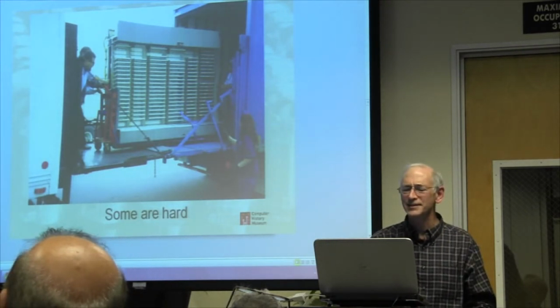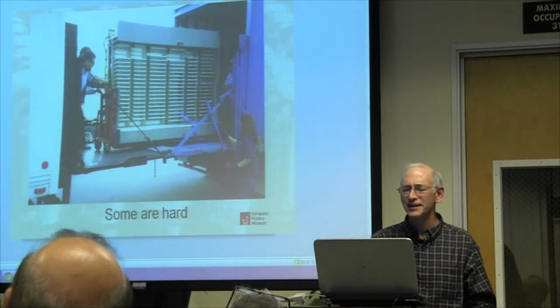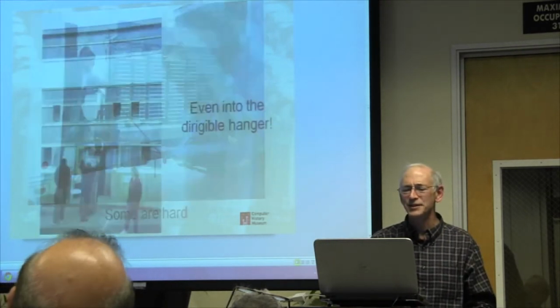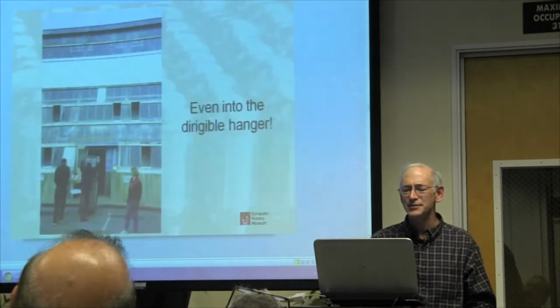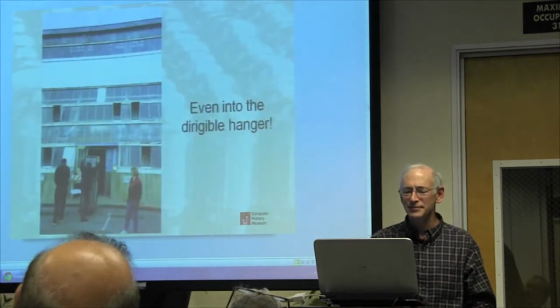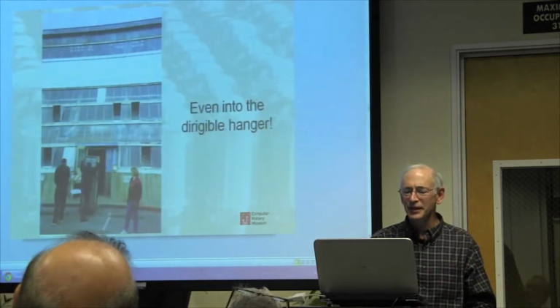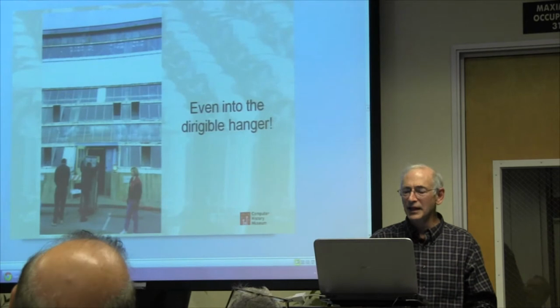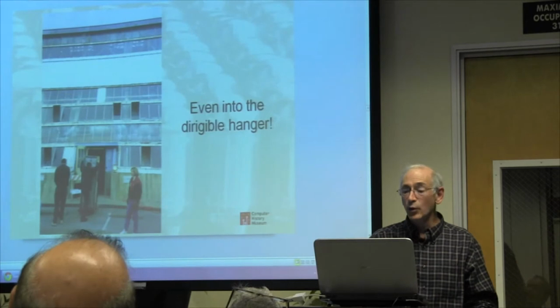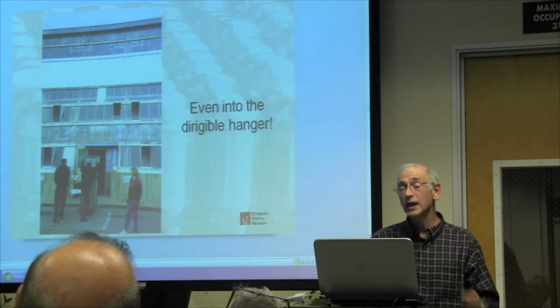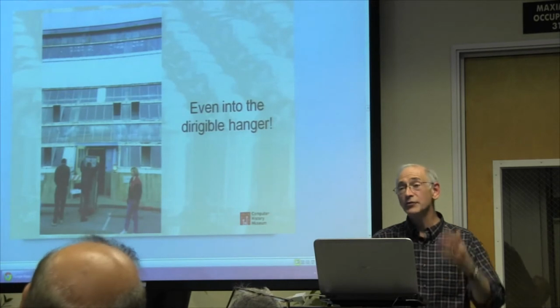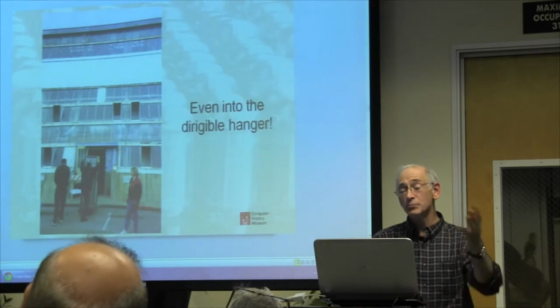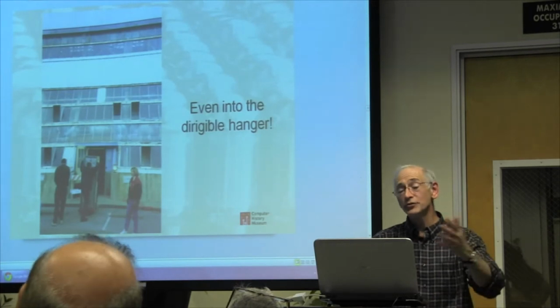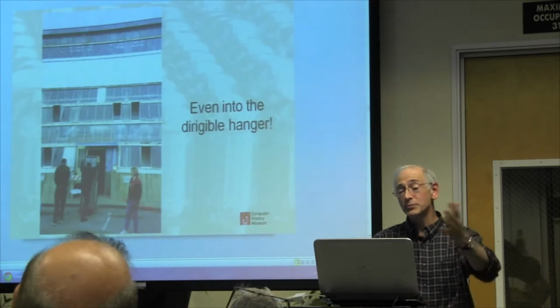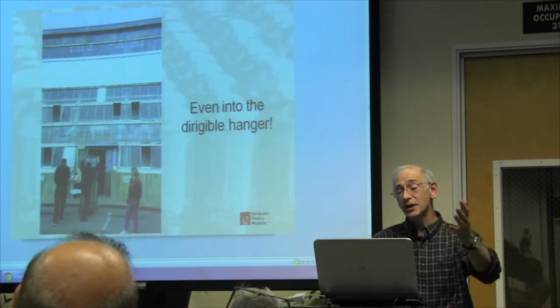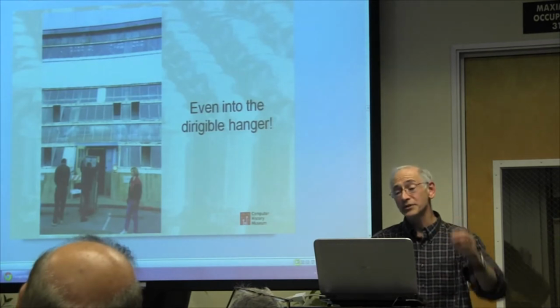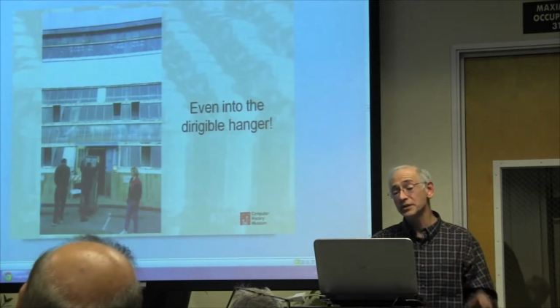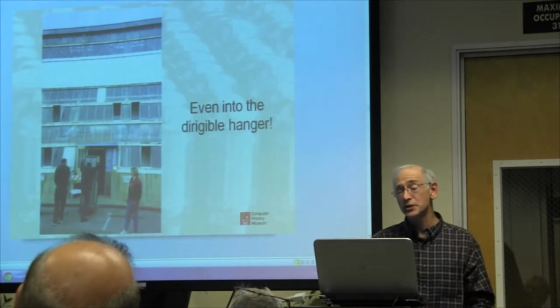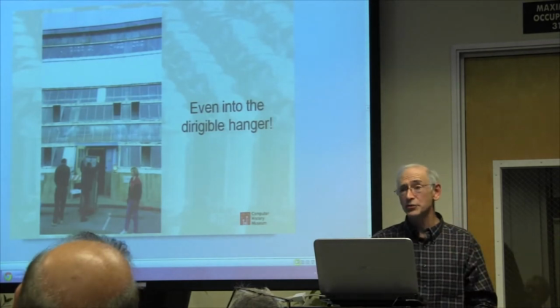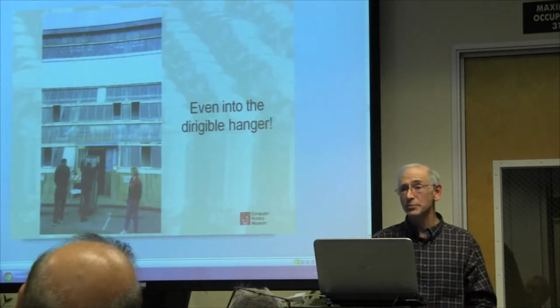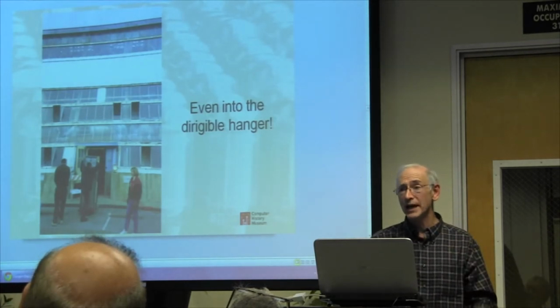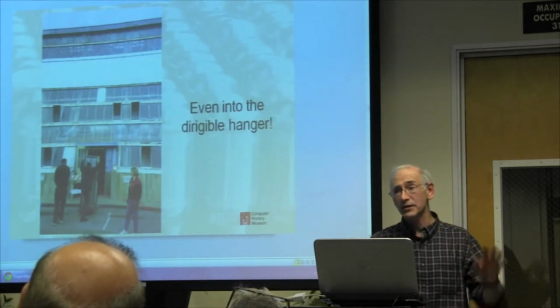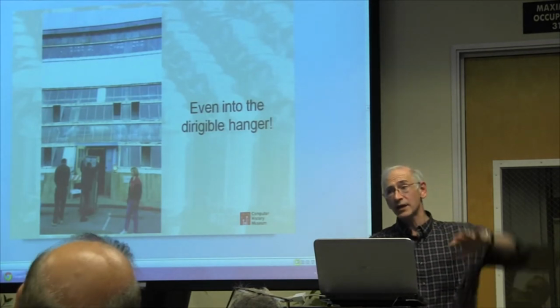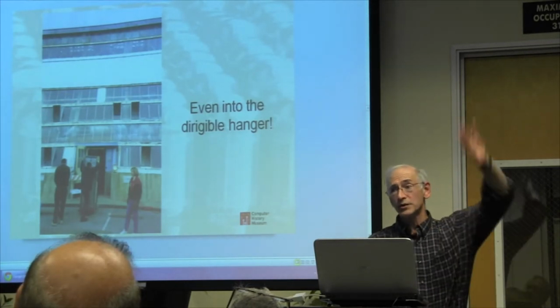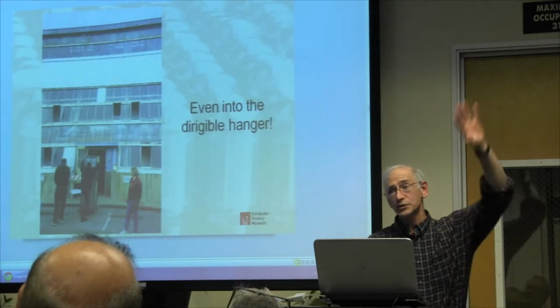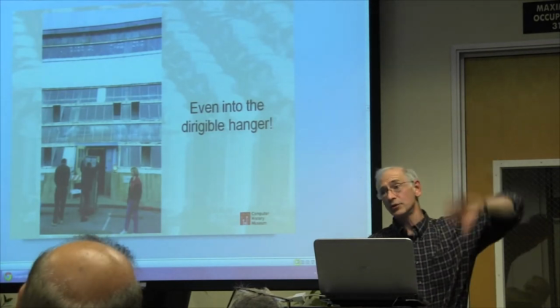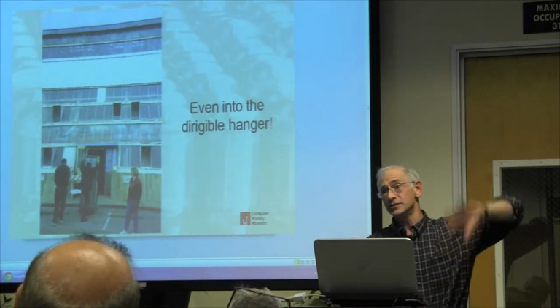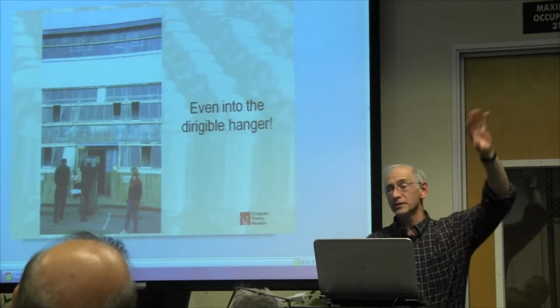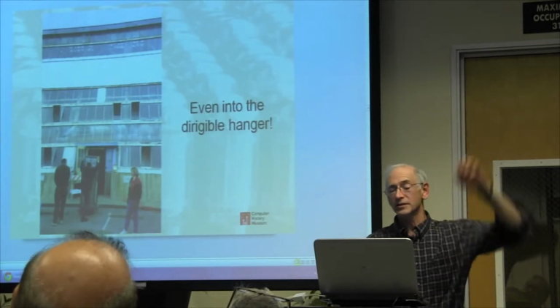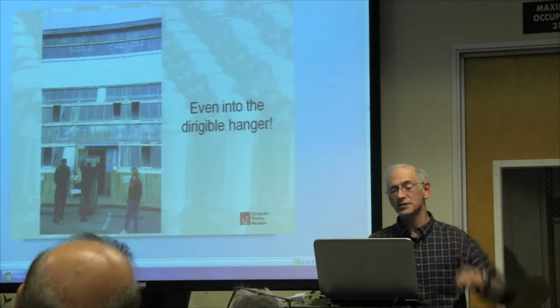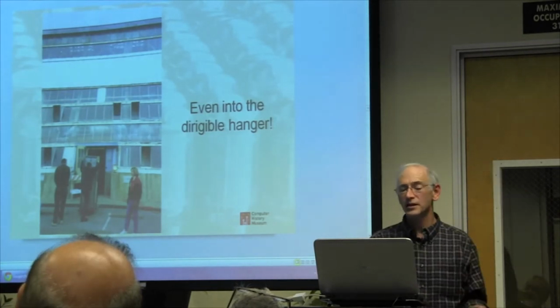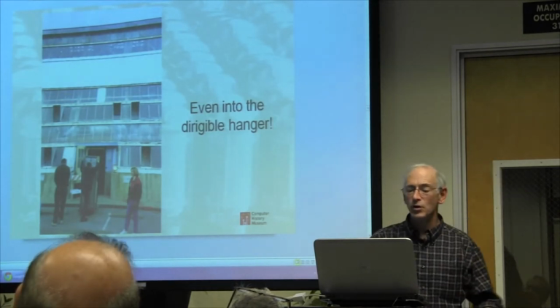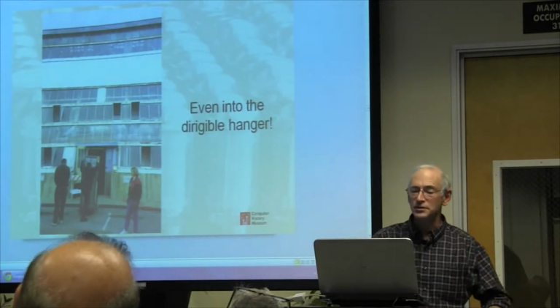That is SAGE — about the same size. We even moved some stuff into the dirigible hangar. It had all this storage on the side walls.